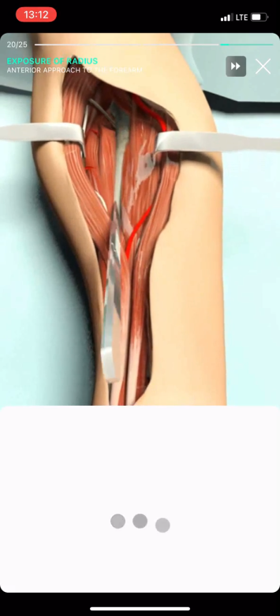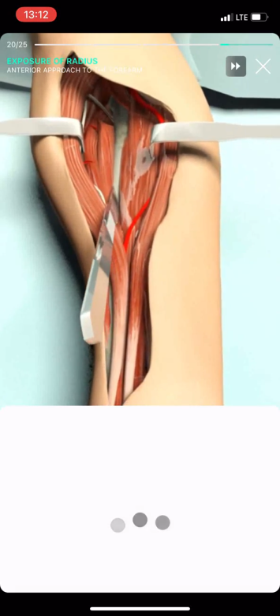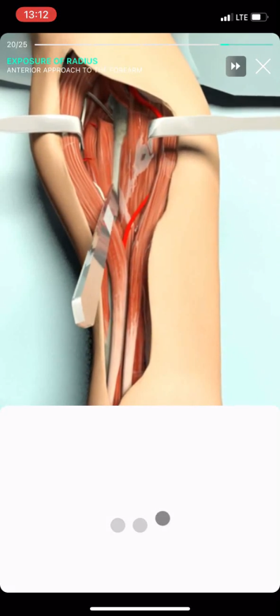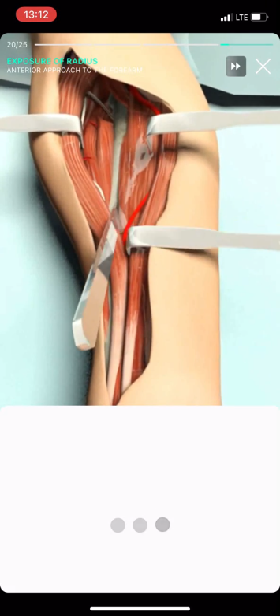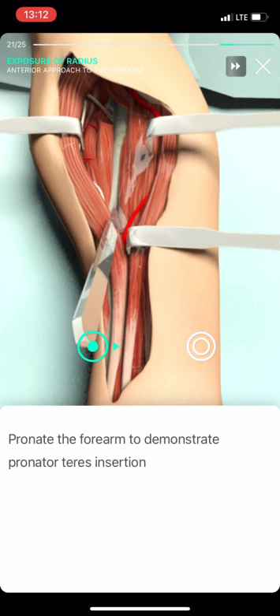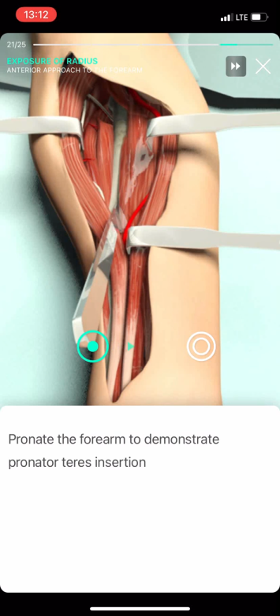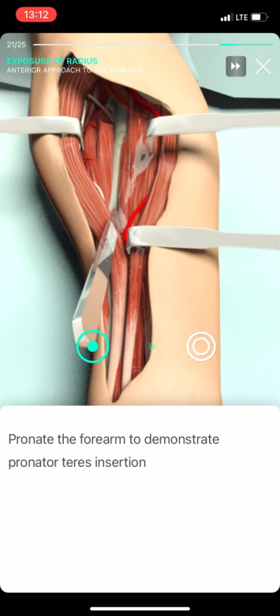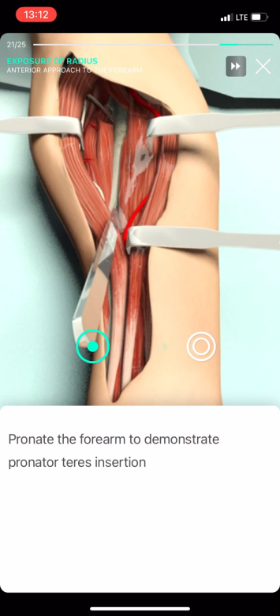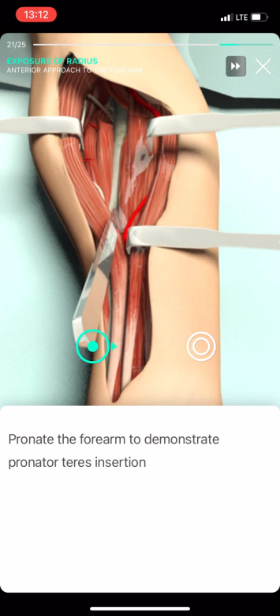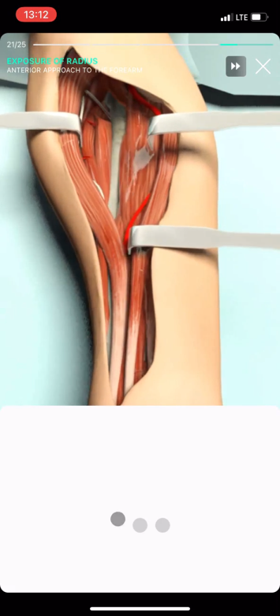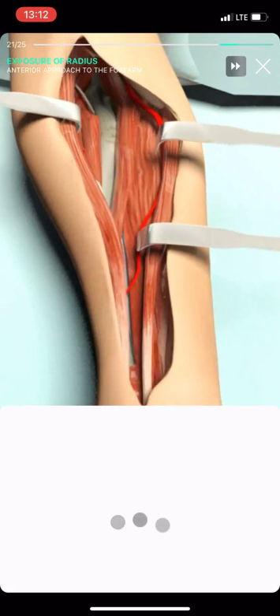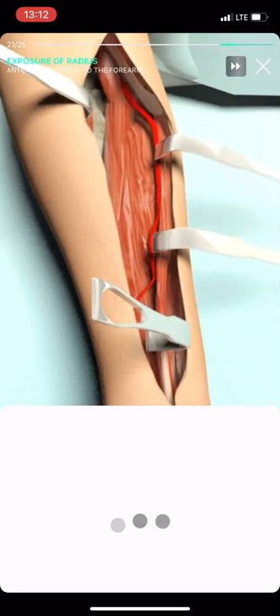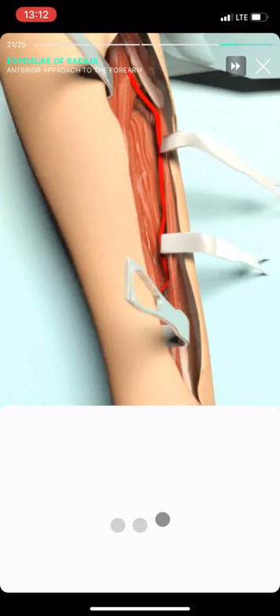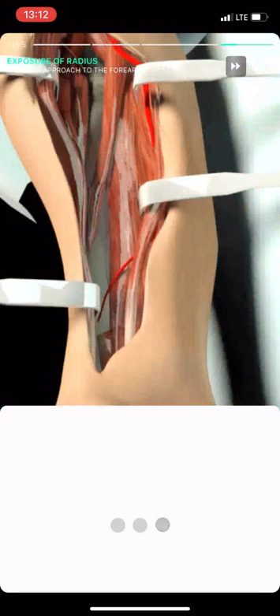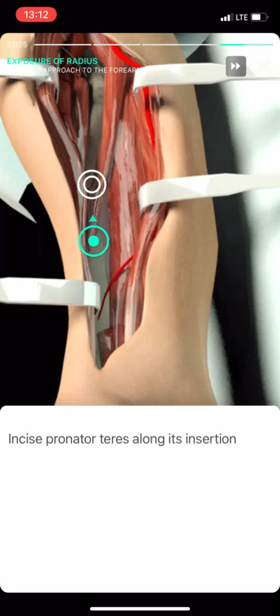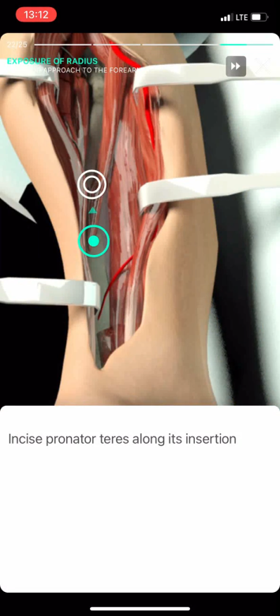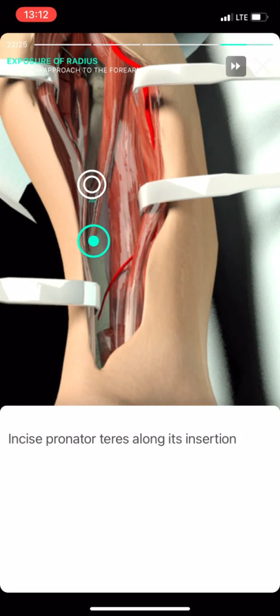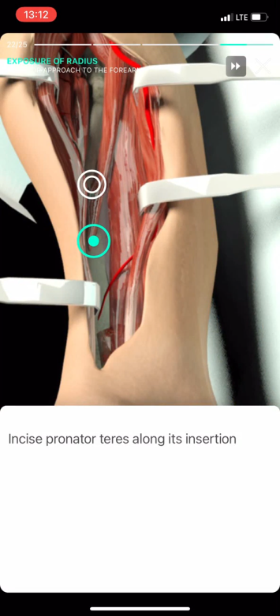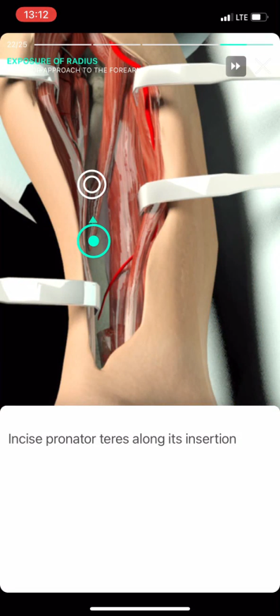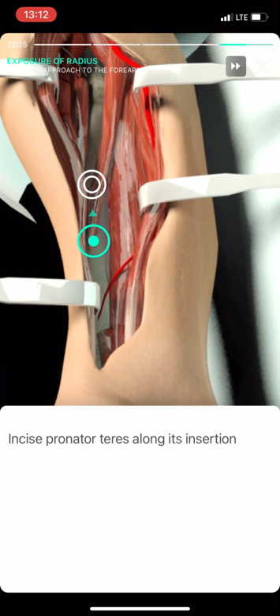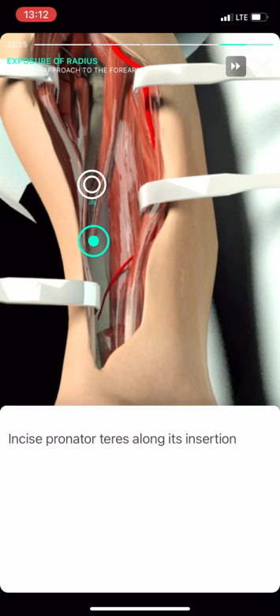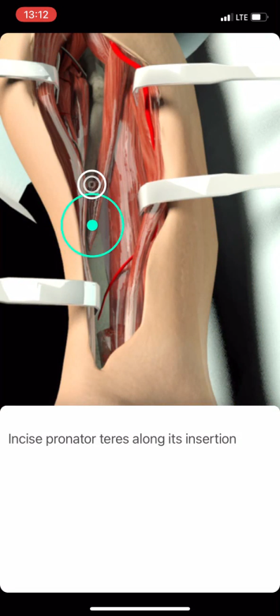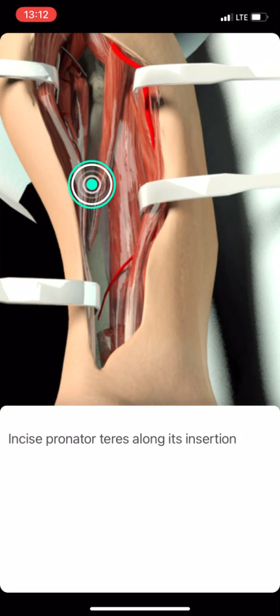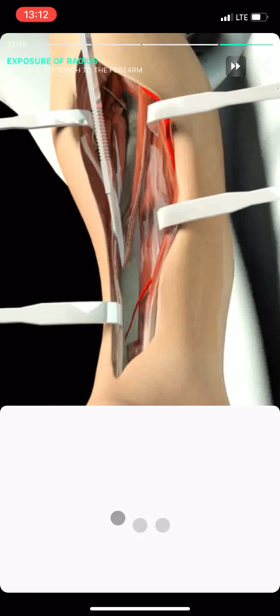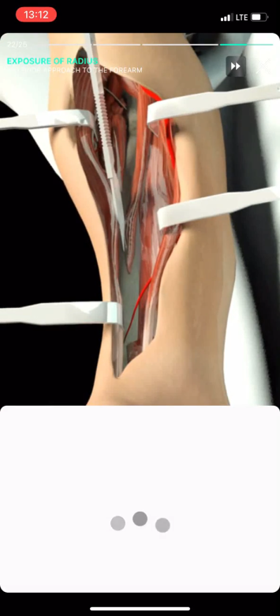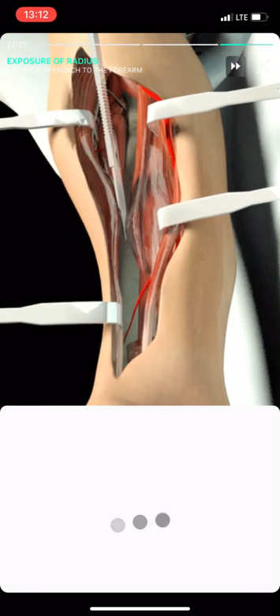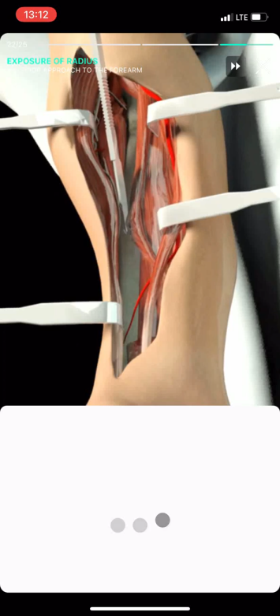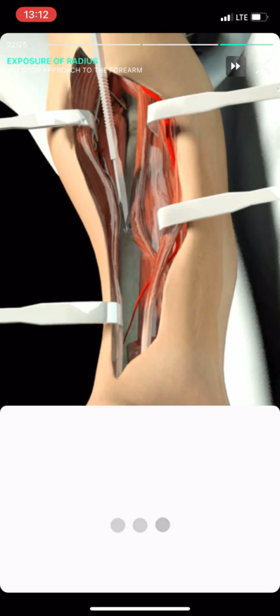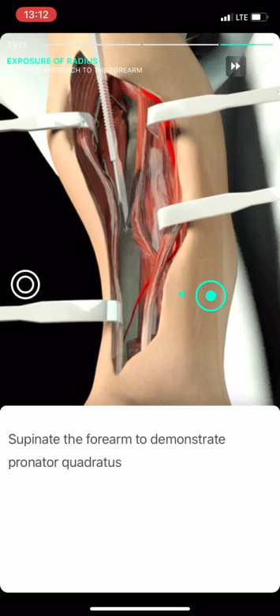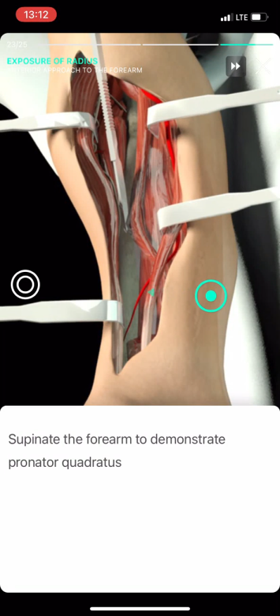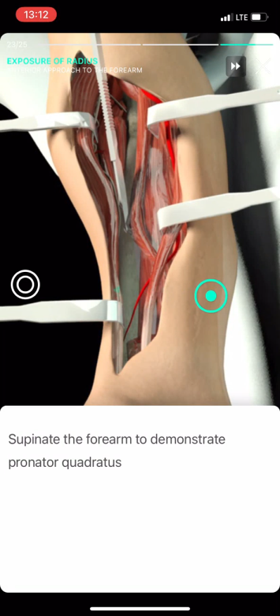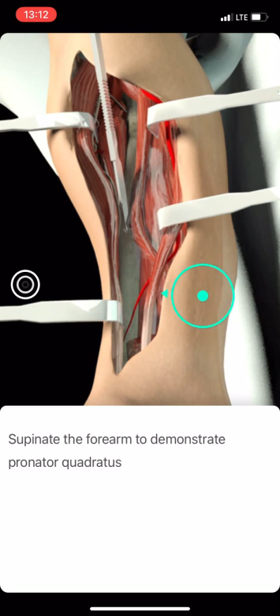Incise the supinator in line with the radius from proximal to distal. Incise the pronator teres along with its insertion.